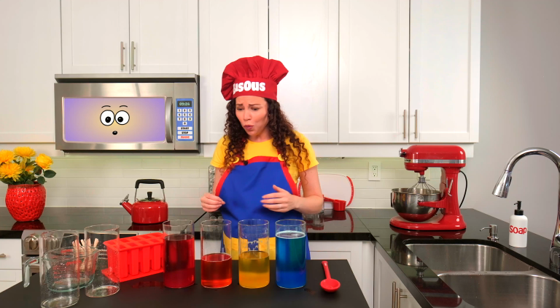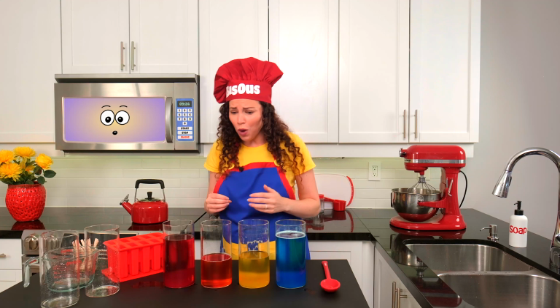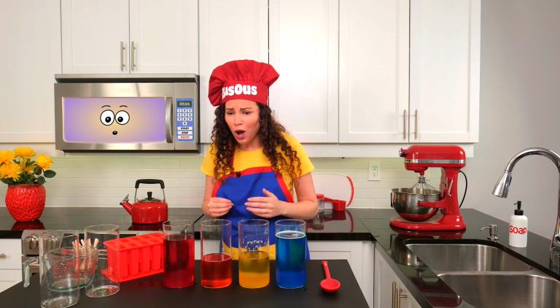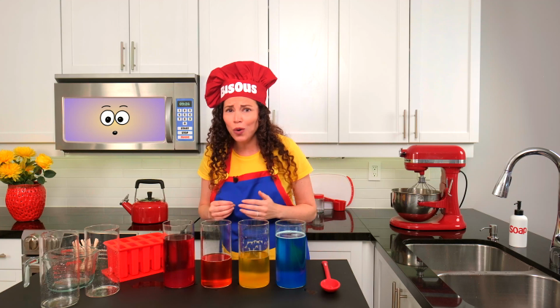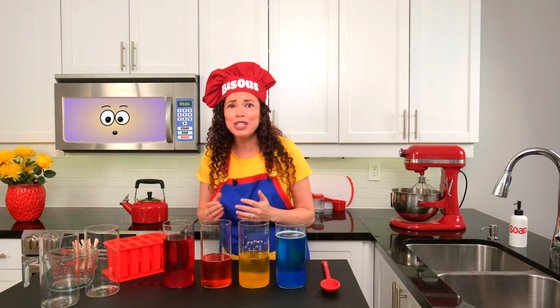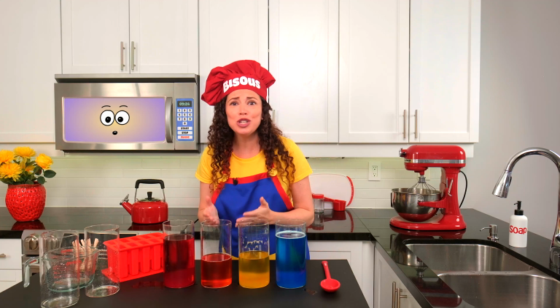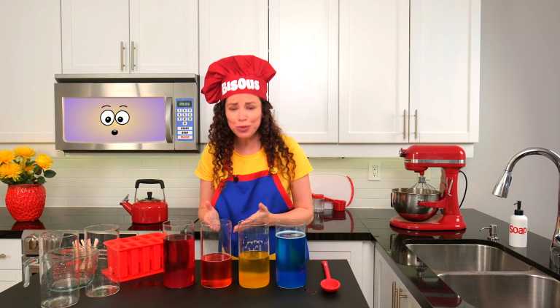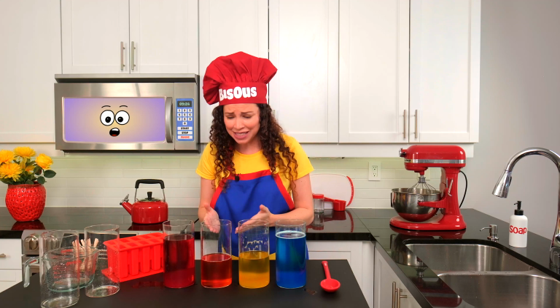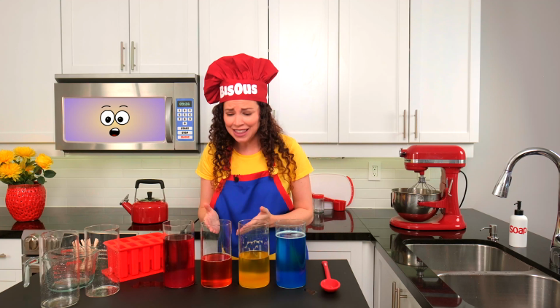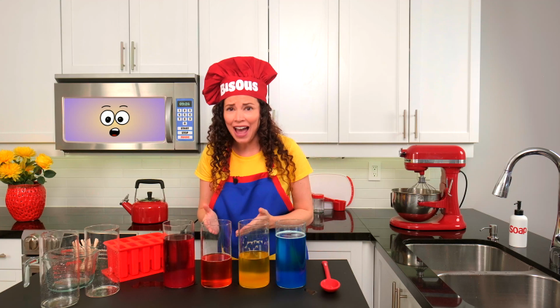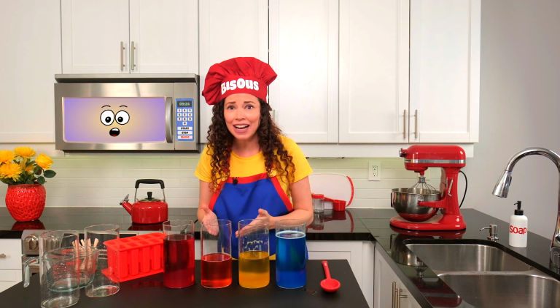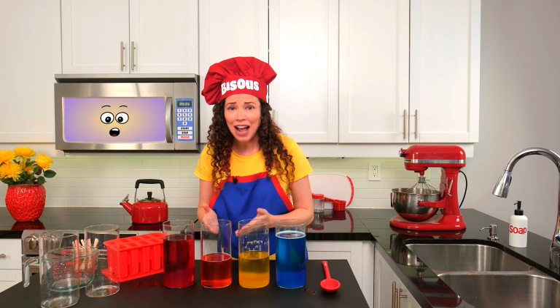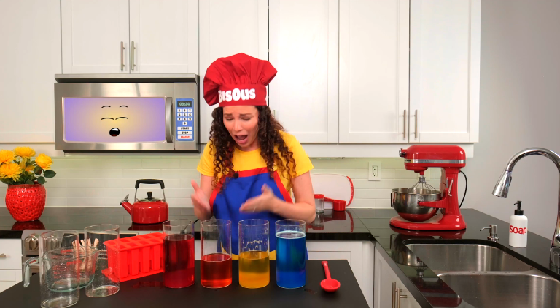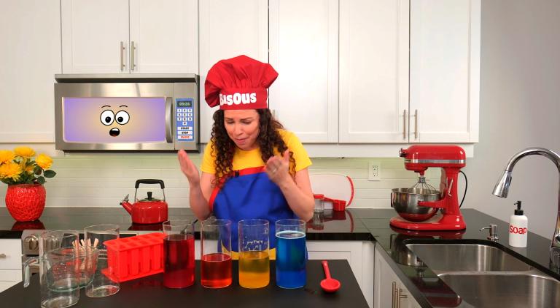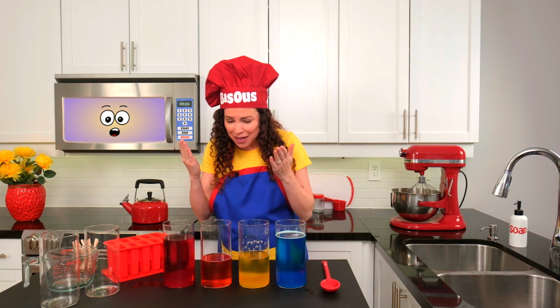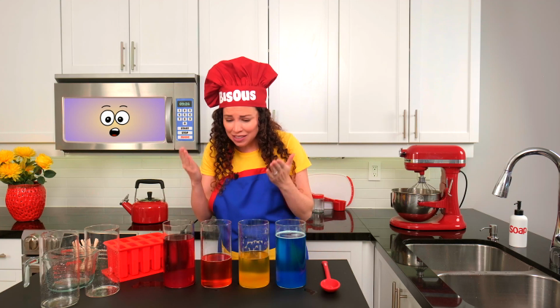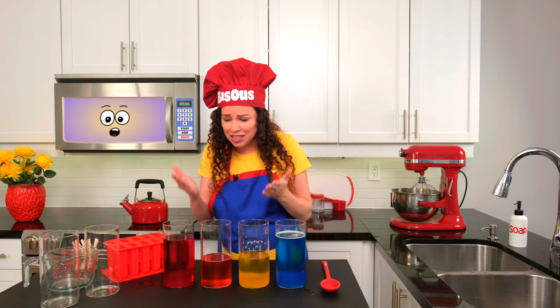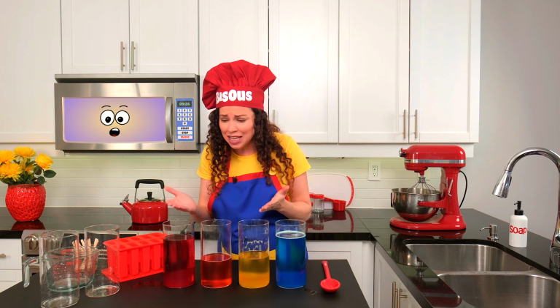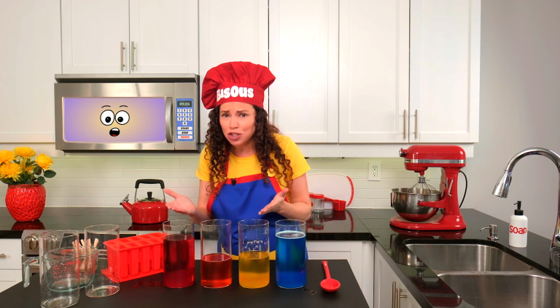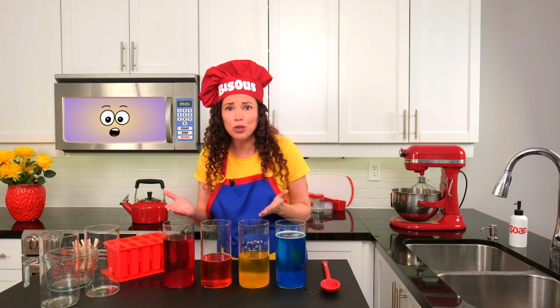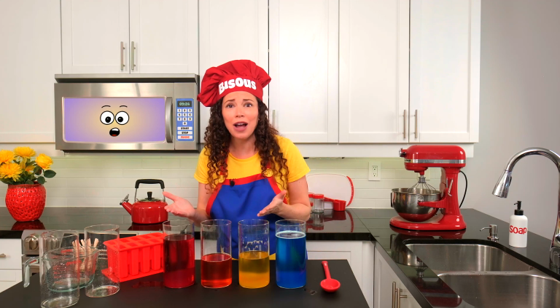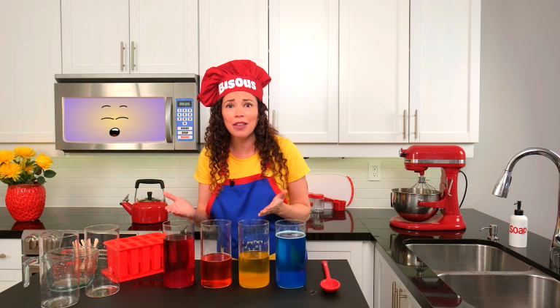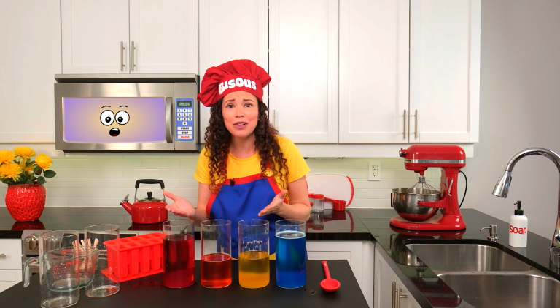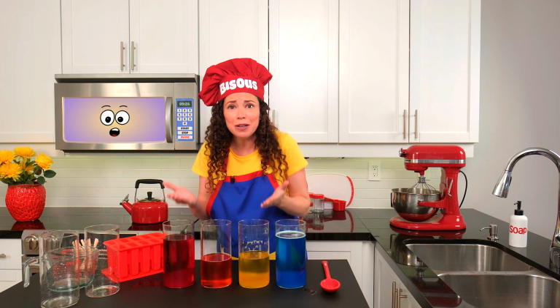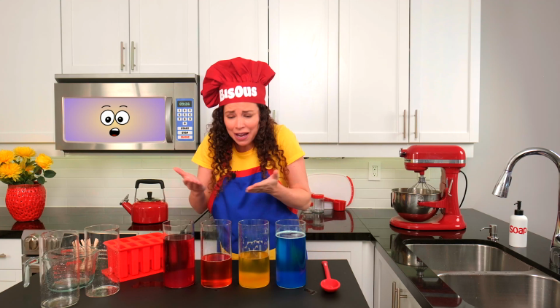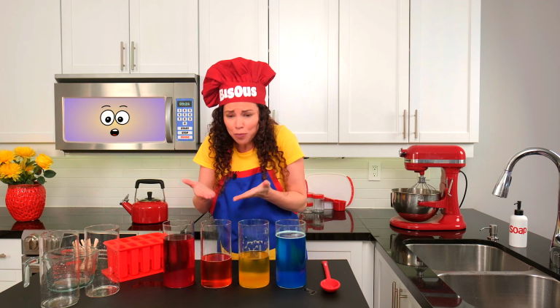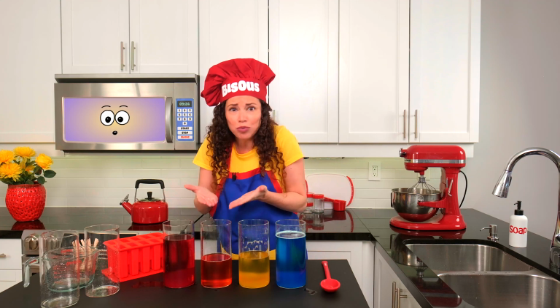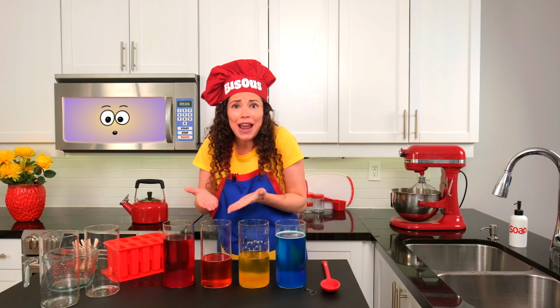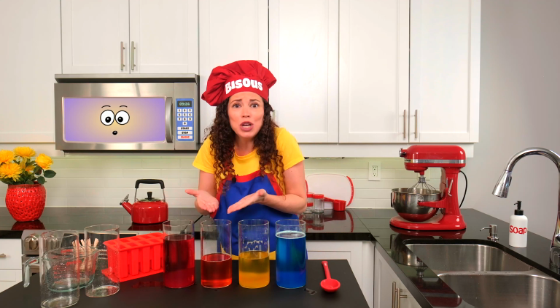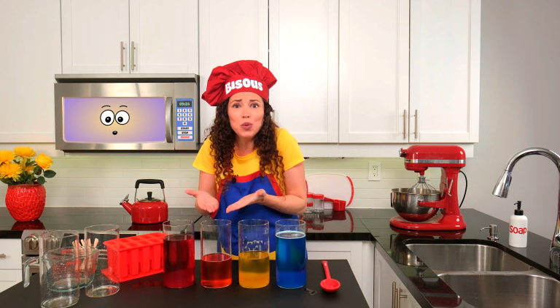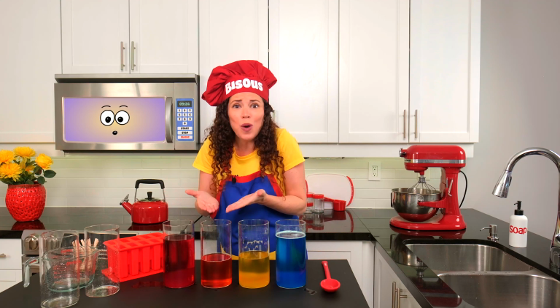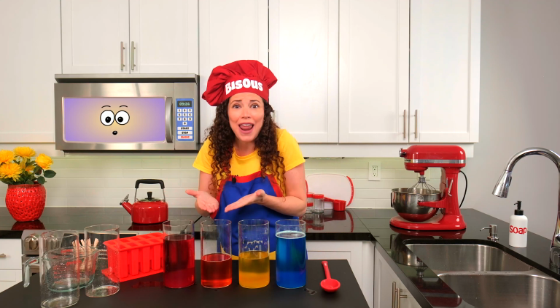Whoa, did you see that? I mixed these two colors and made a brand new one.